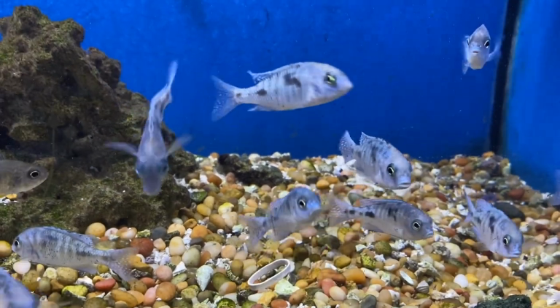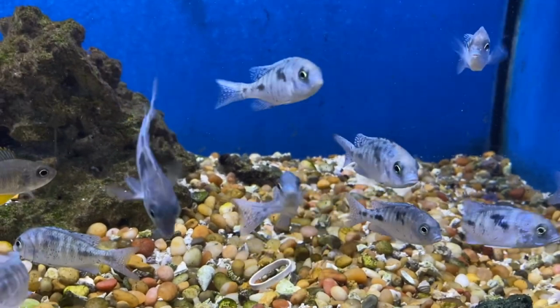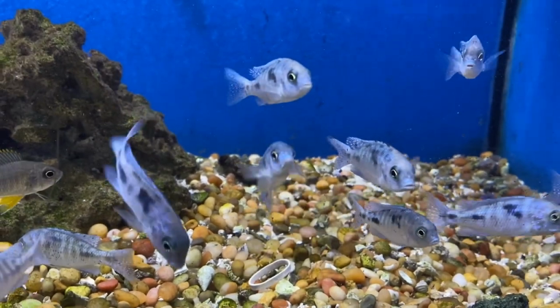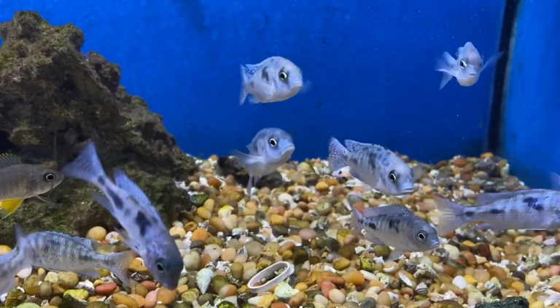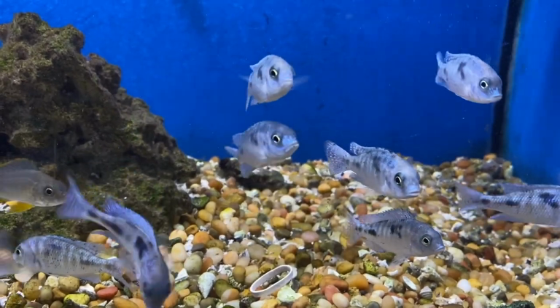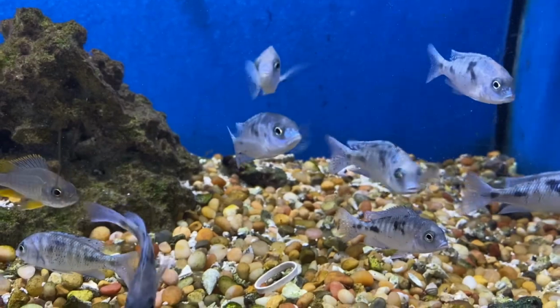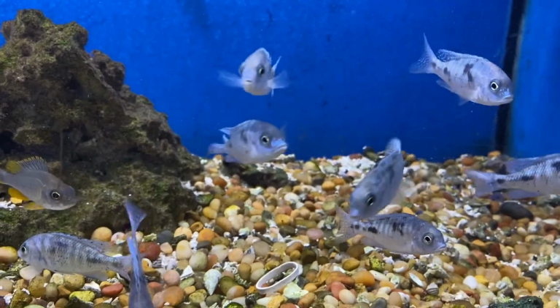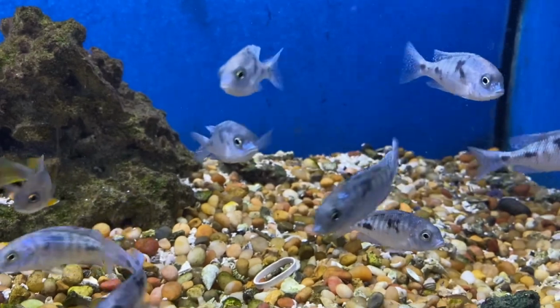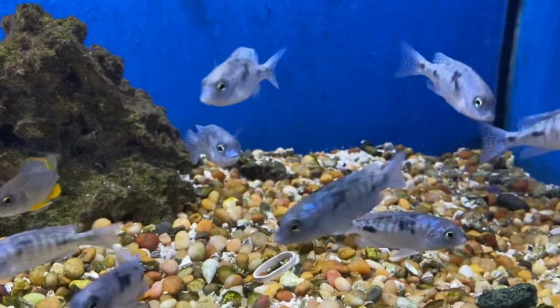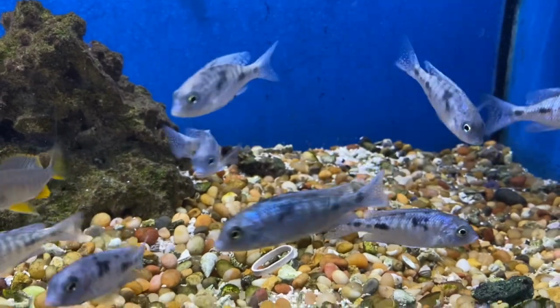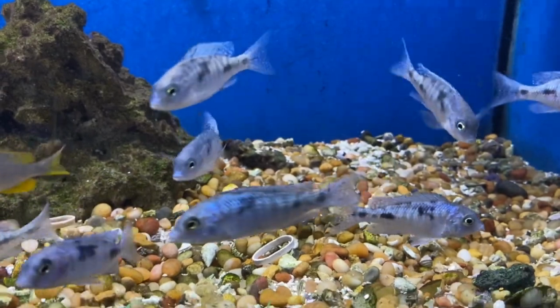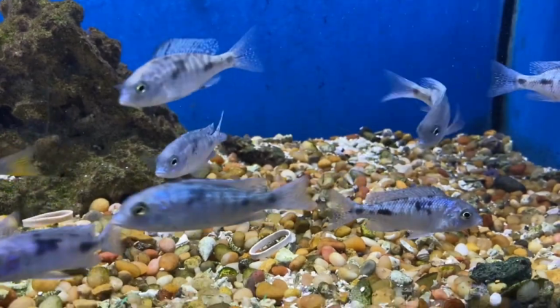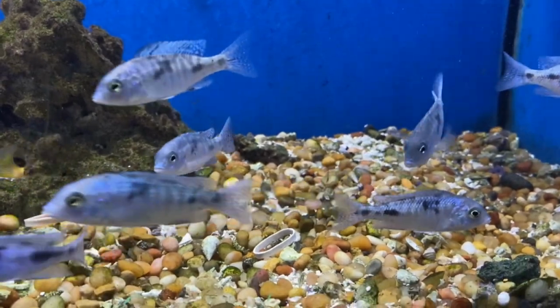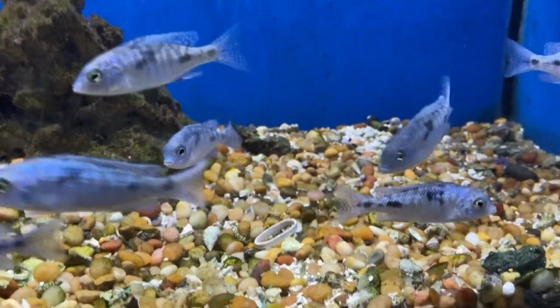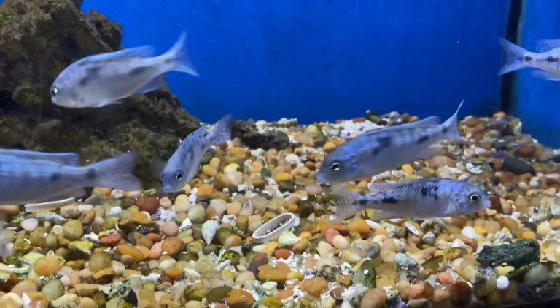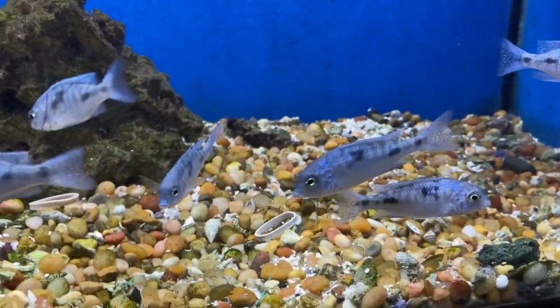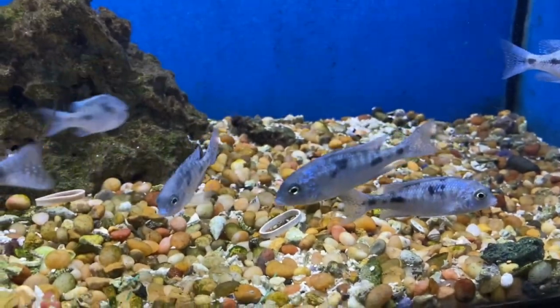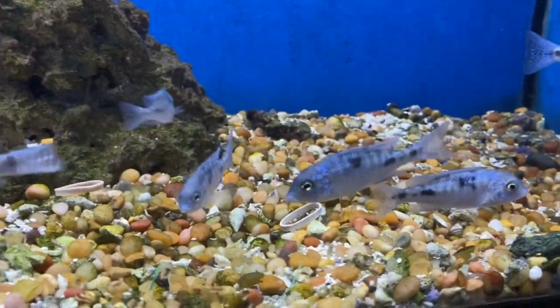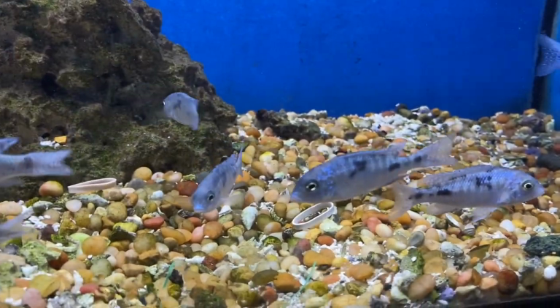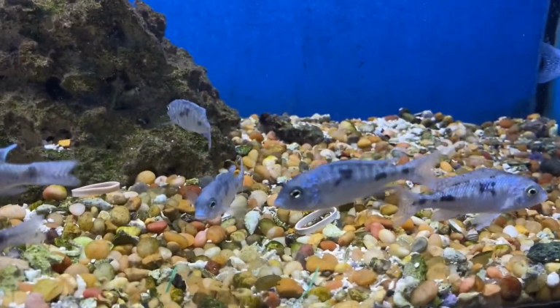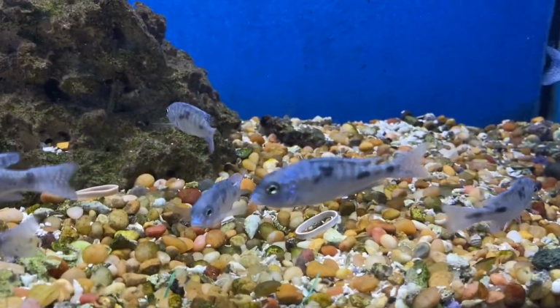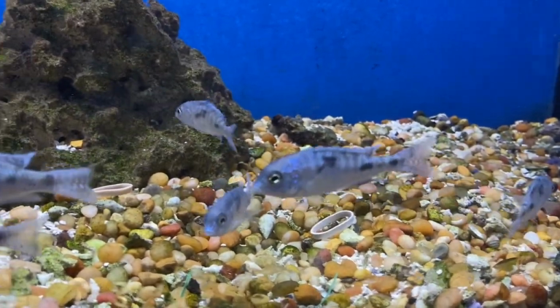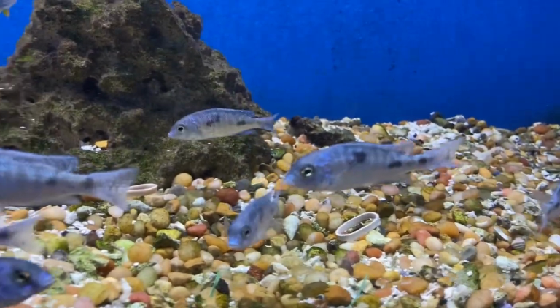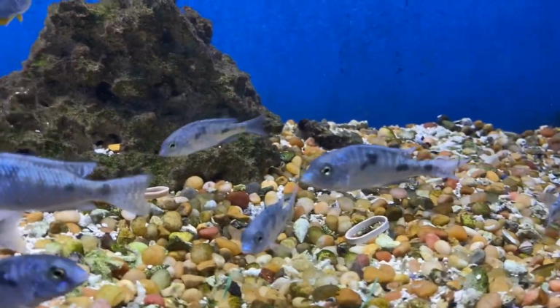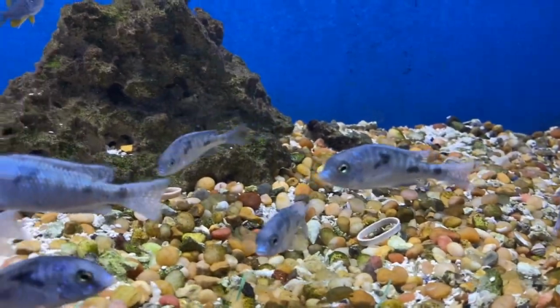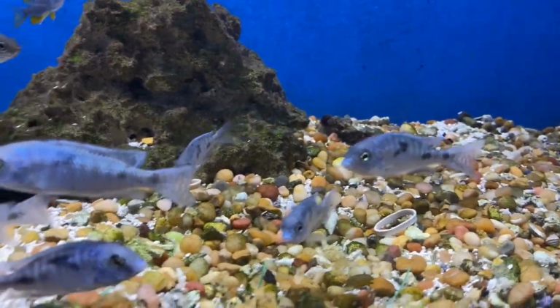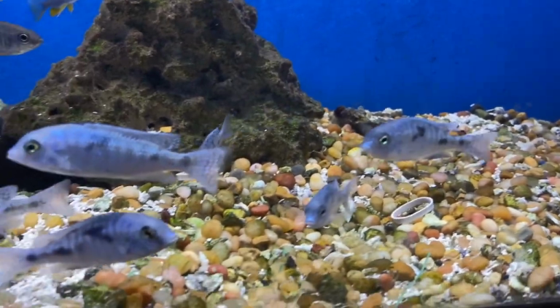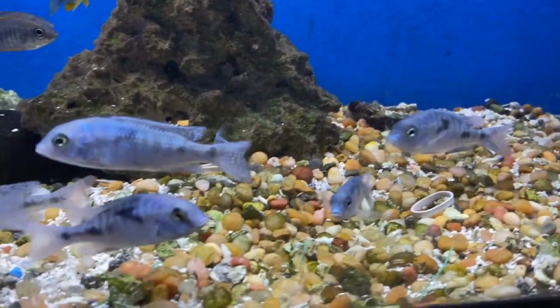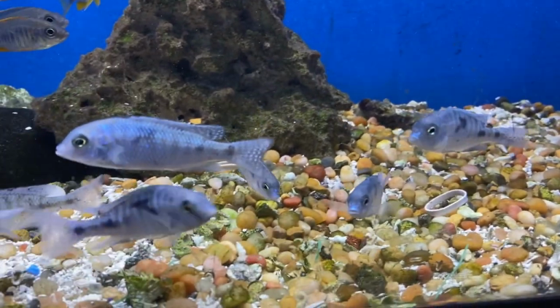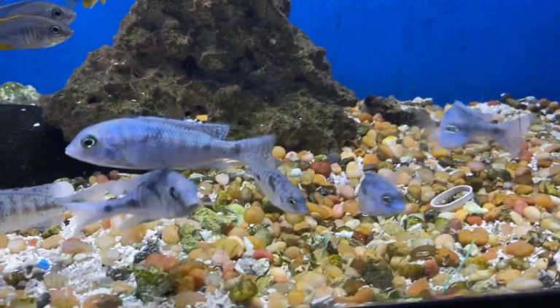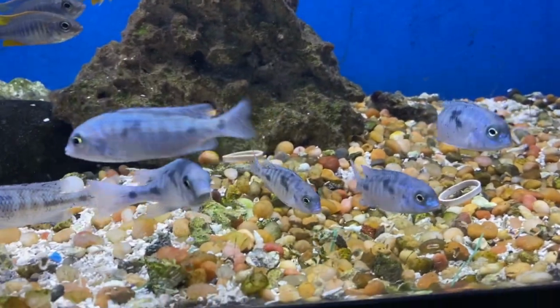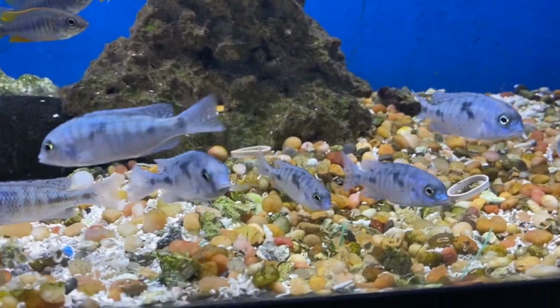These are some of my favorite African cichlids — these are the haplochromis moorii, also called dolphin moorii.